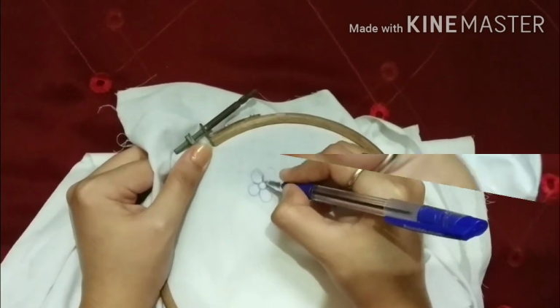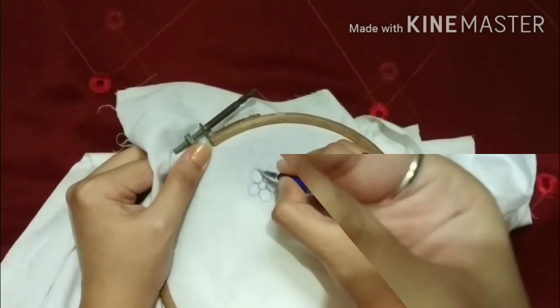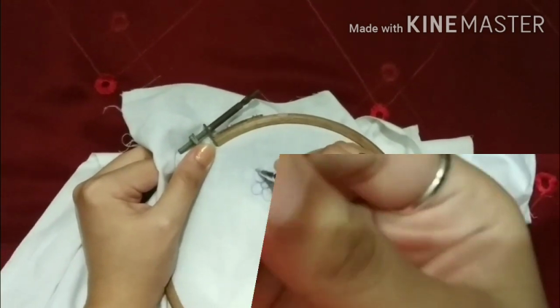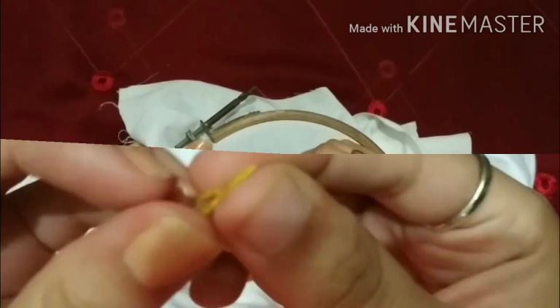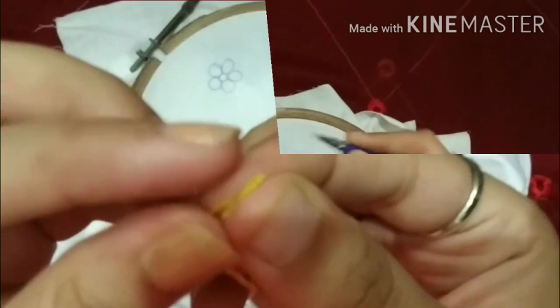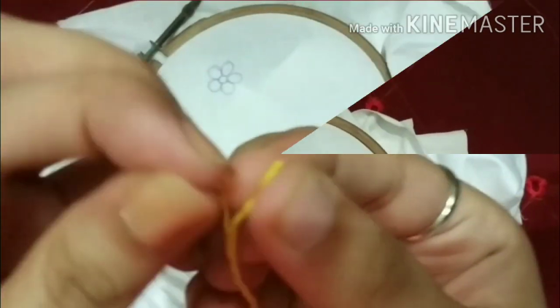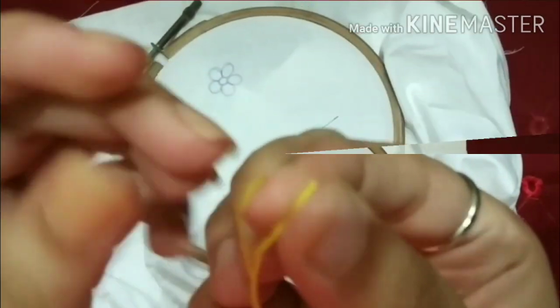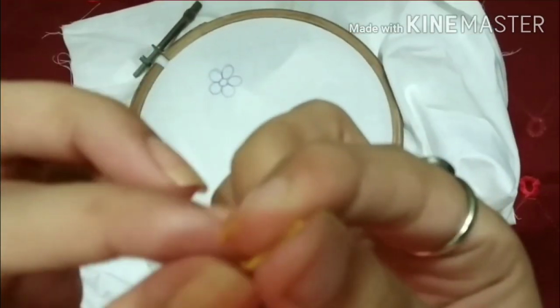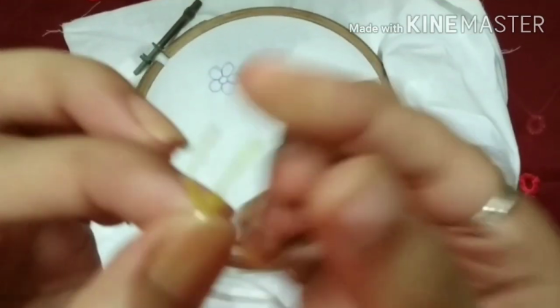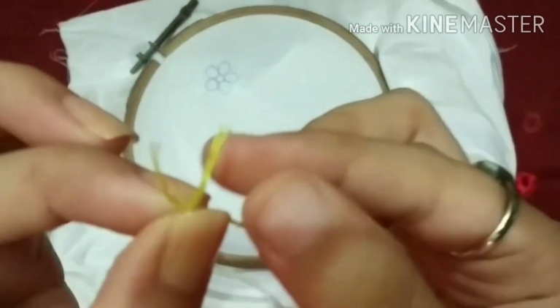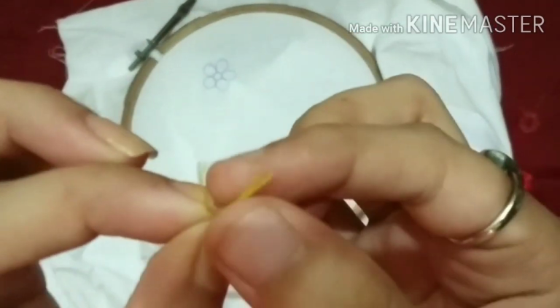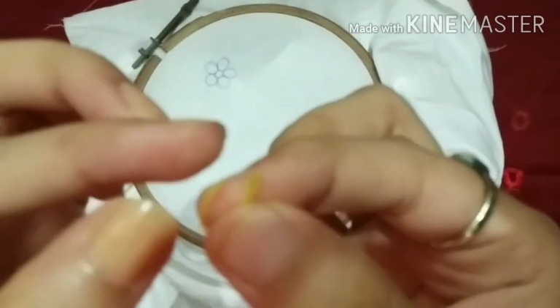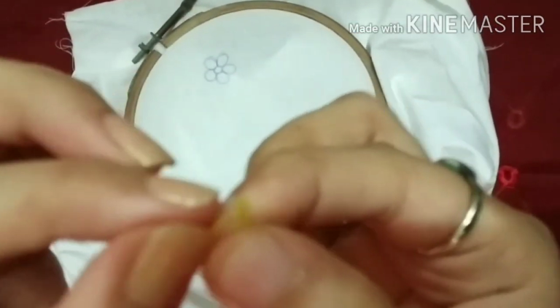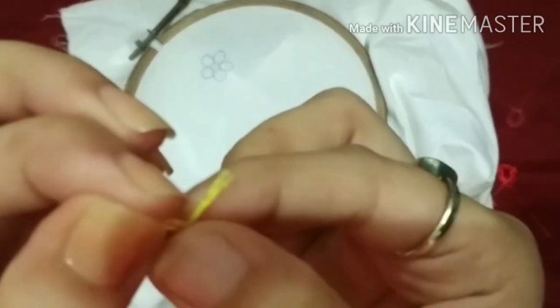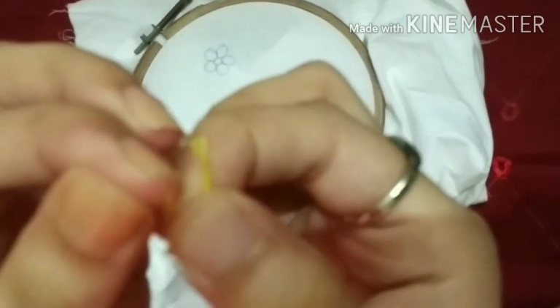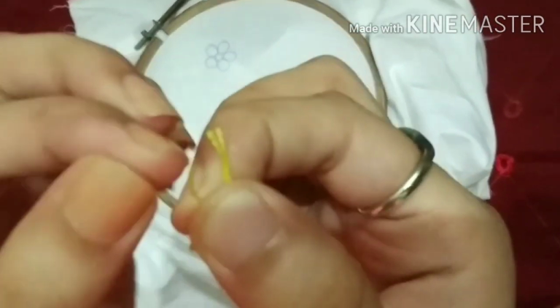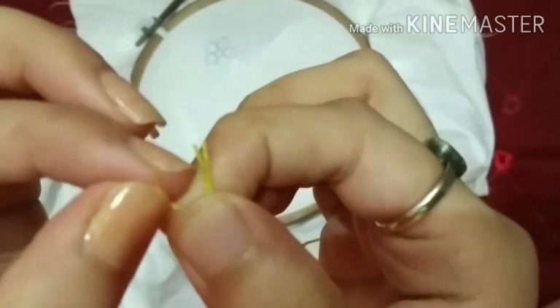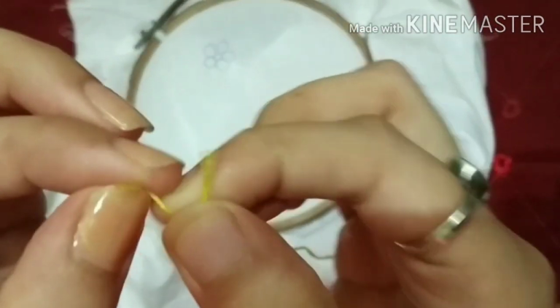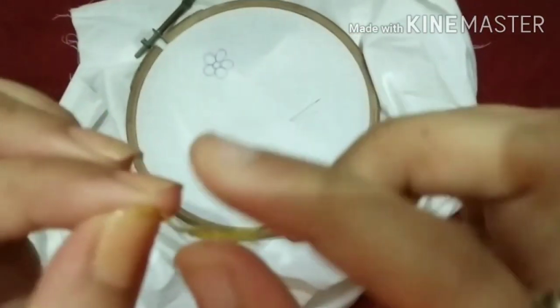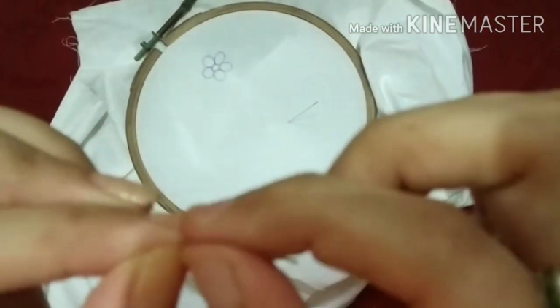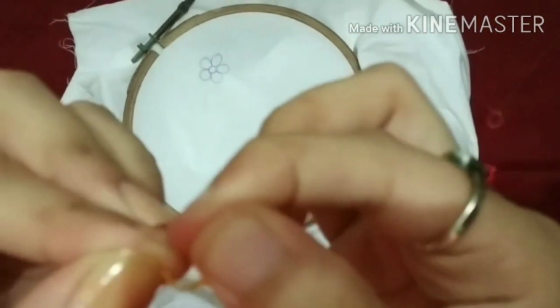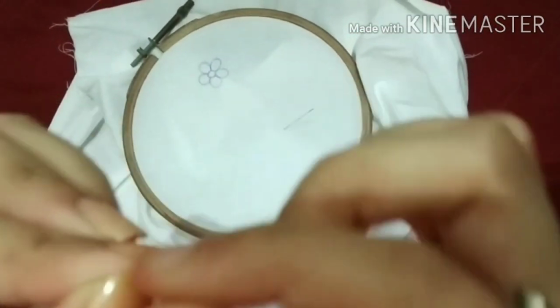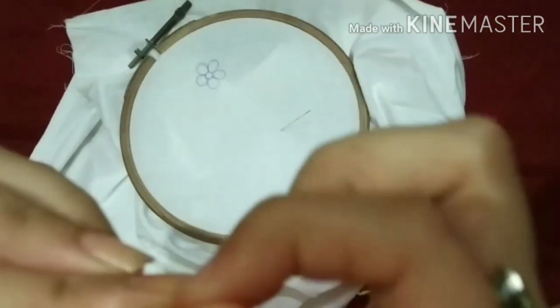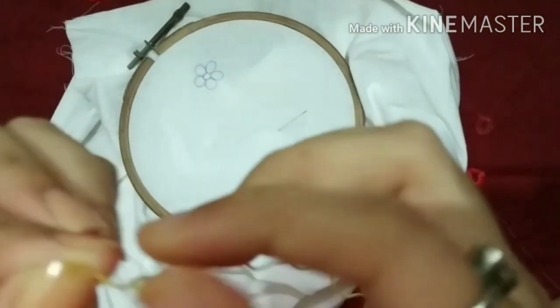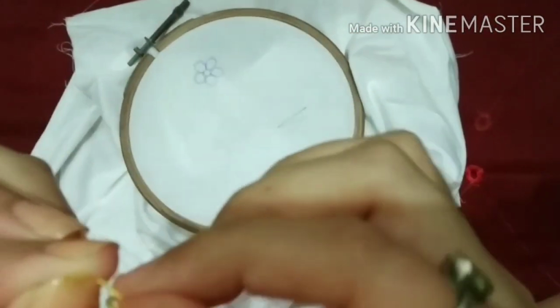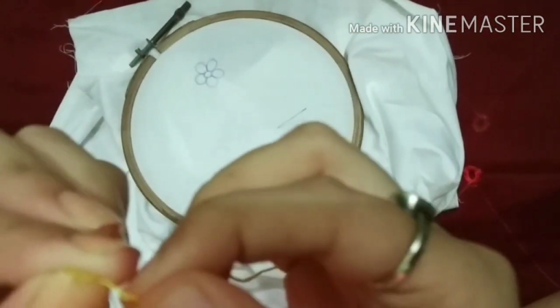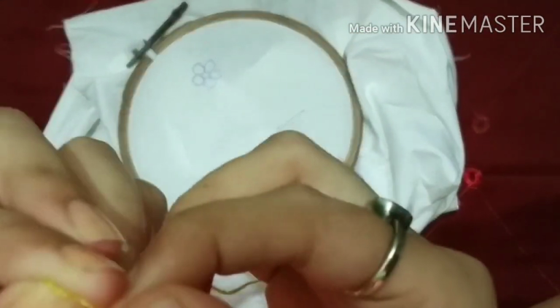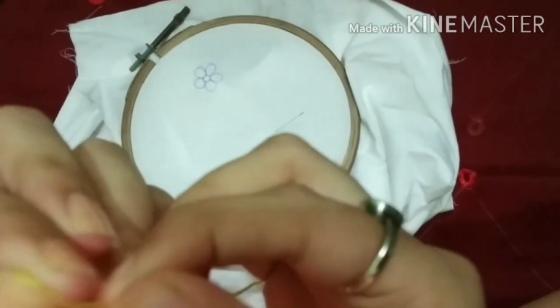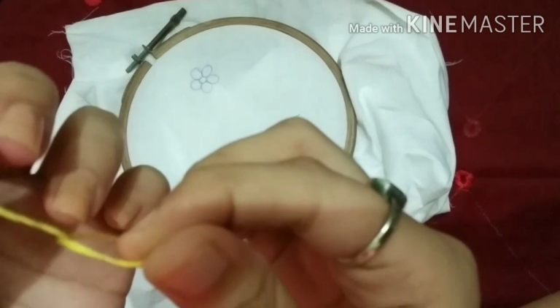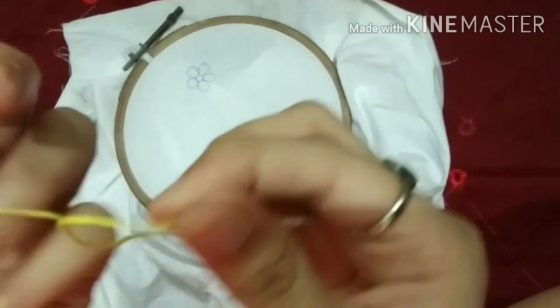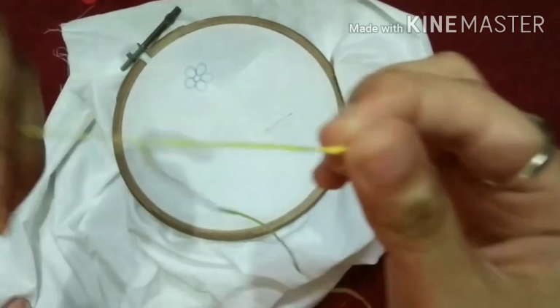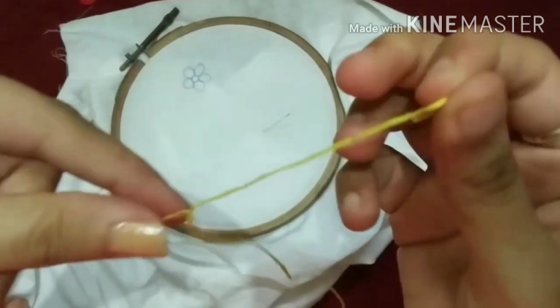Now we need embroidery threads. One line normally has six threads, but we only need two threads.